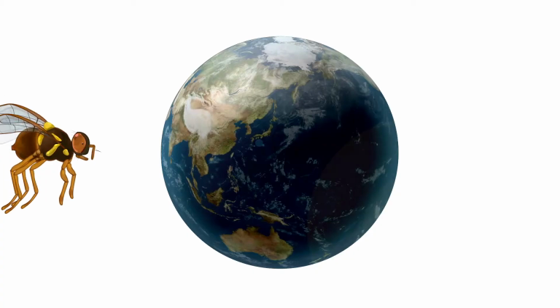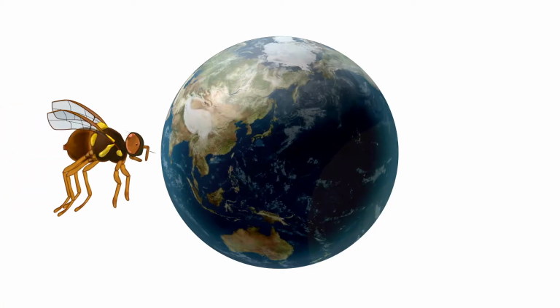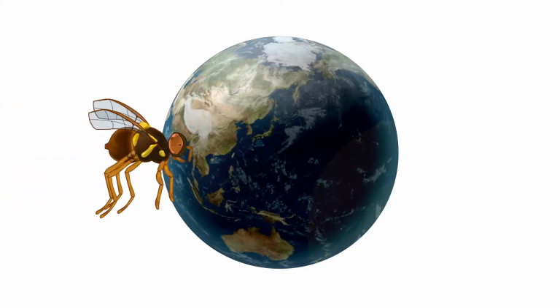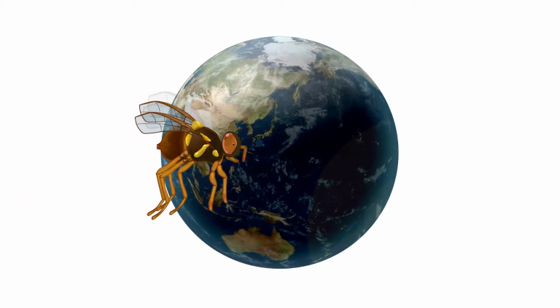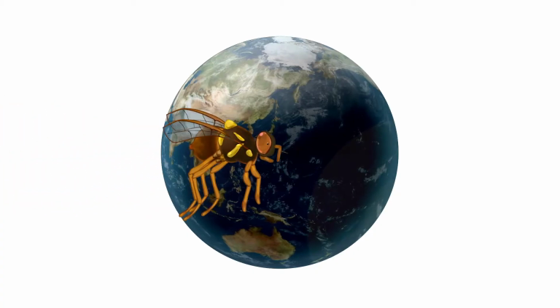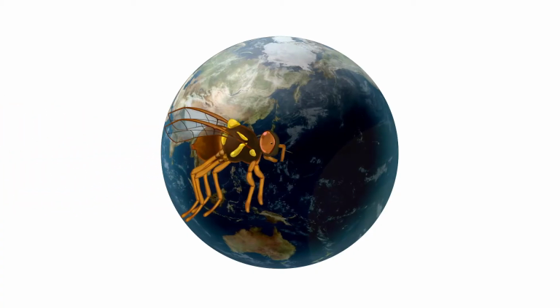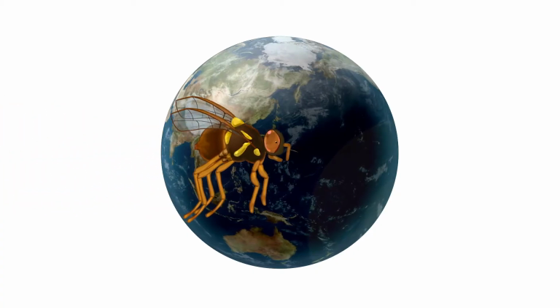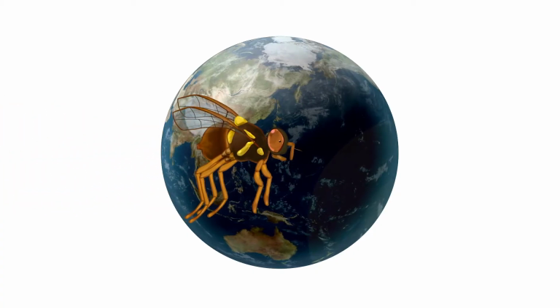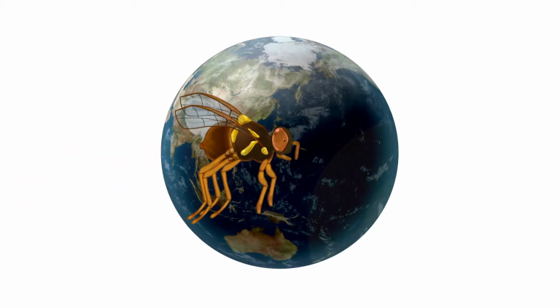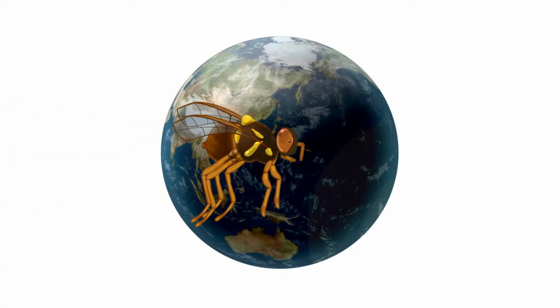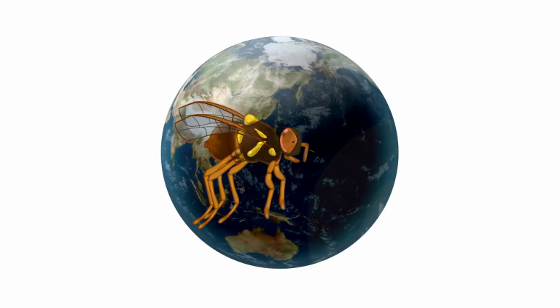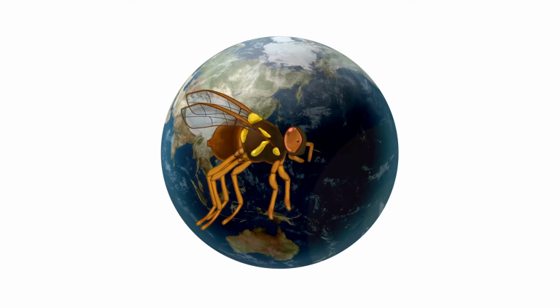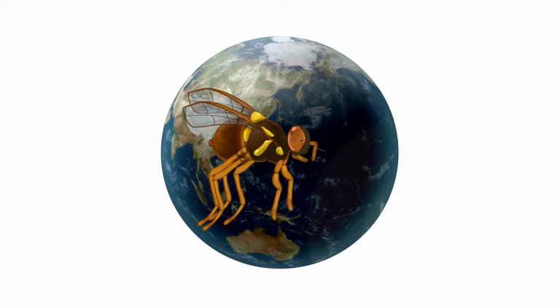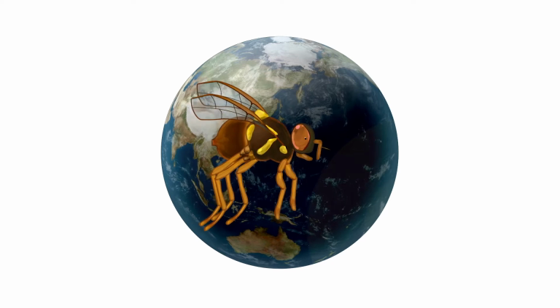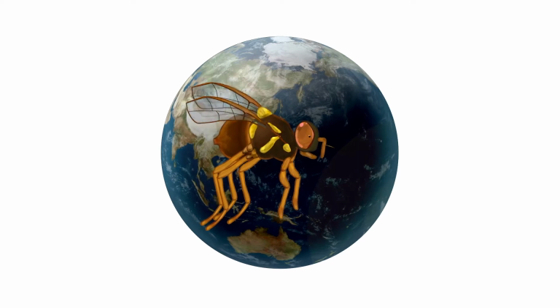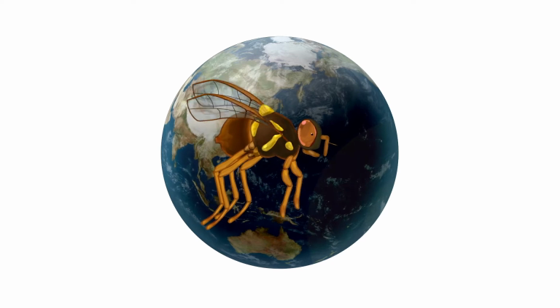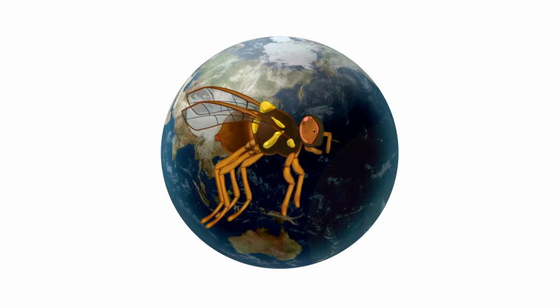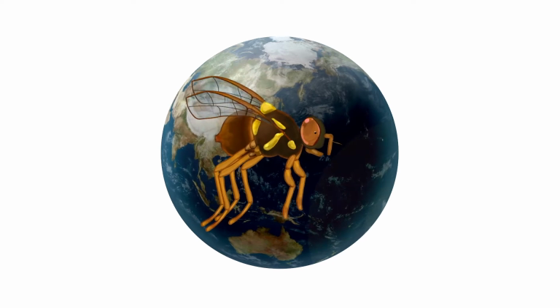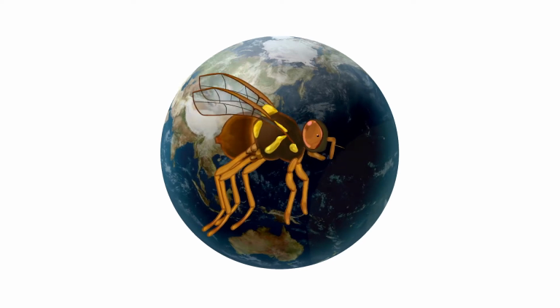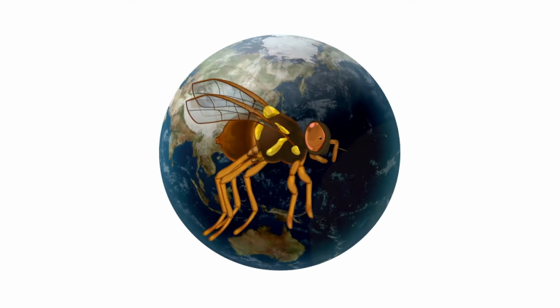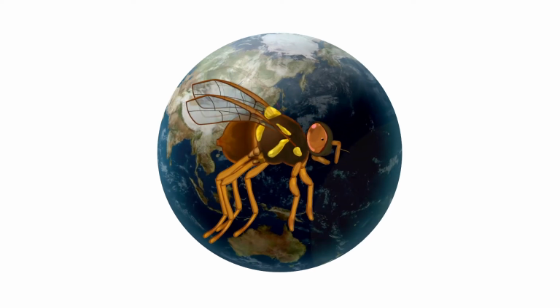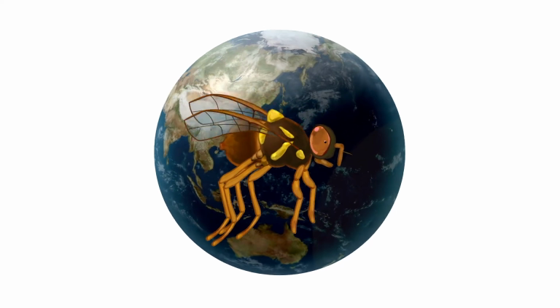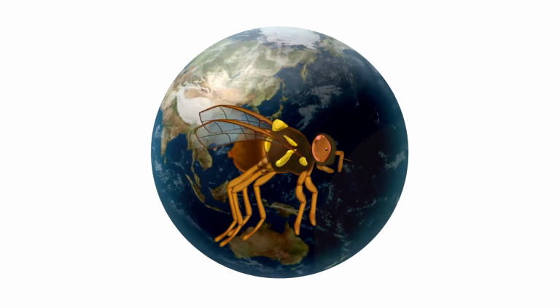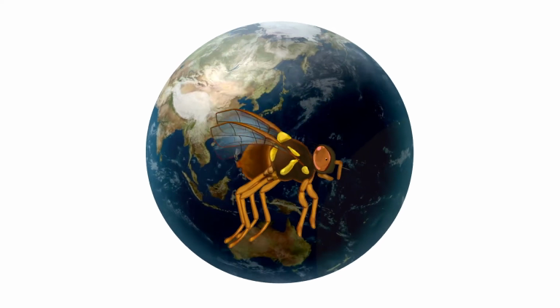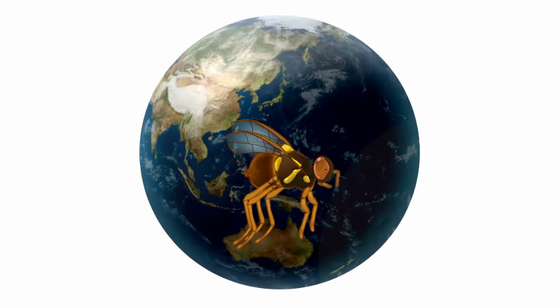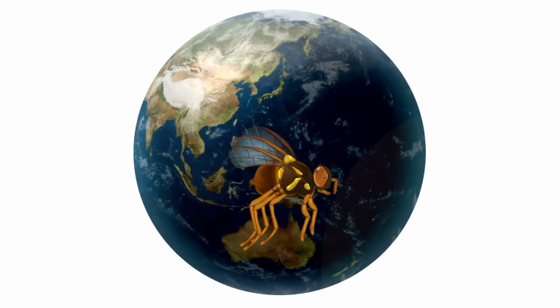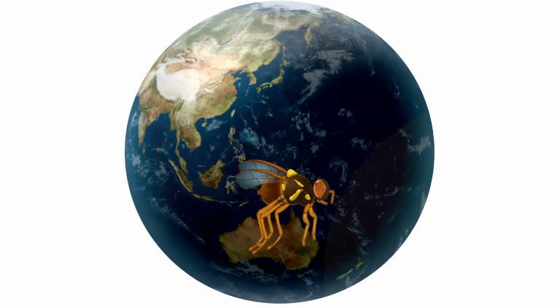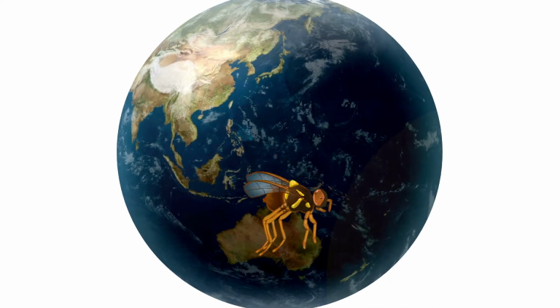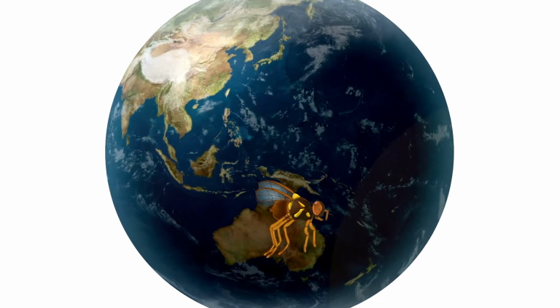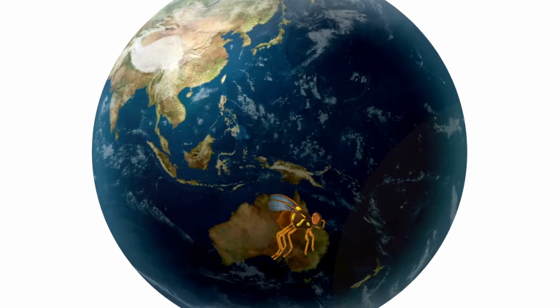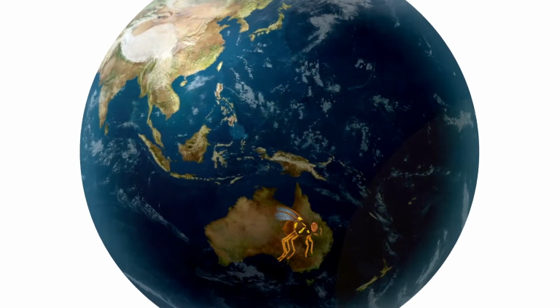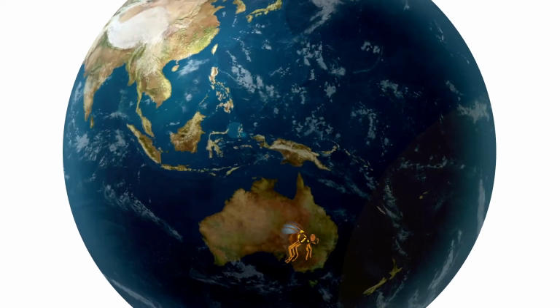This is Ernie. He's a Queensland fruit fly, and he's here to wreck your garden.